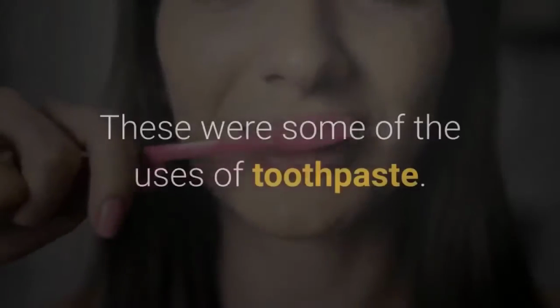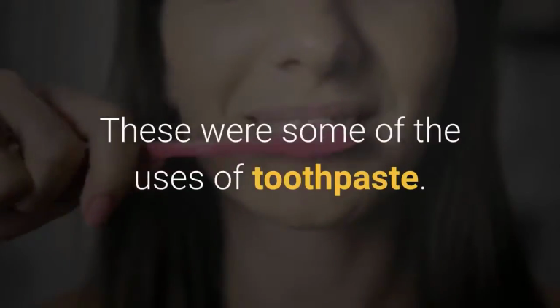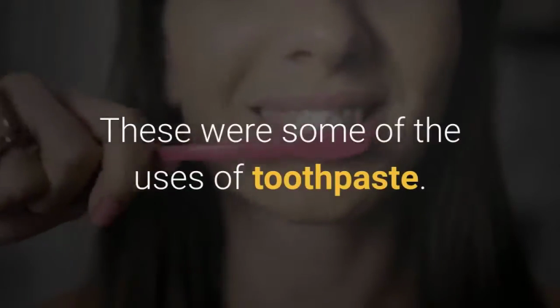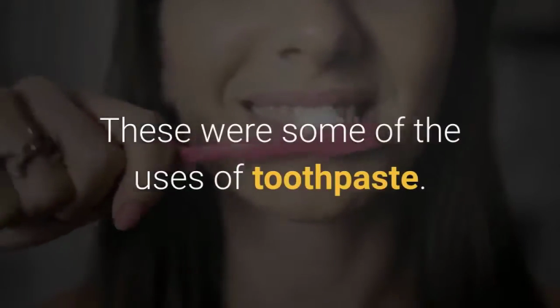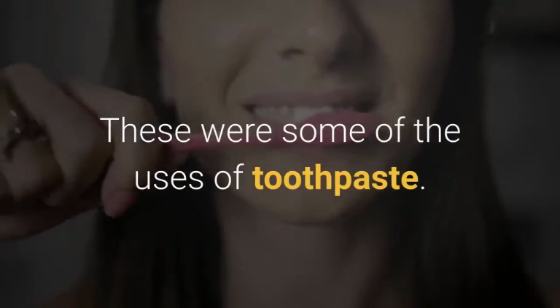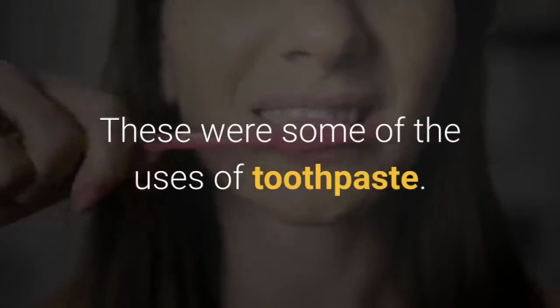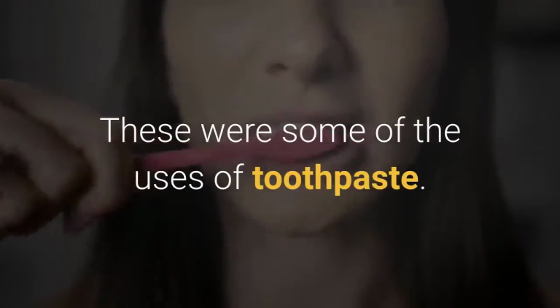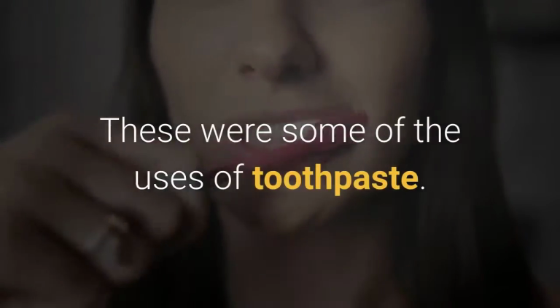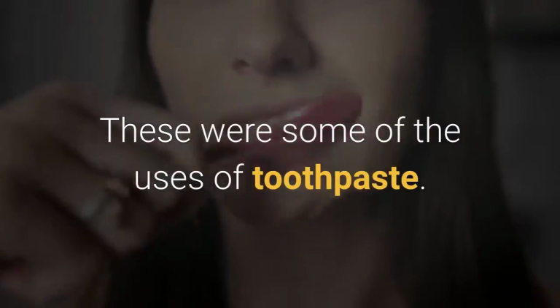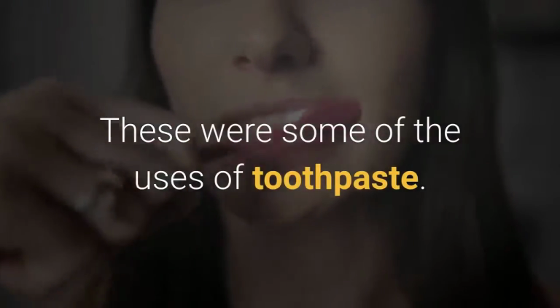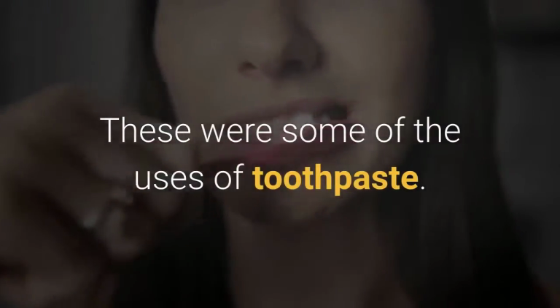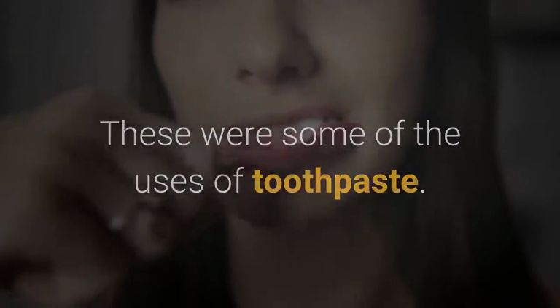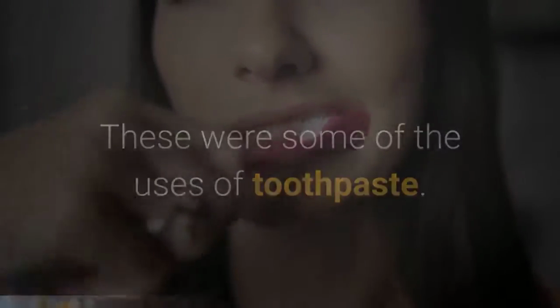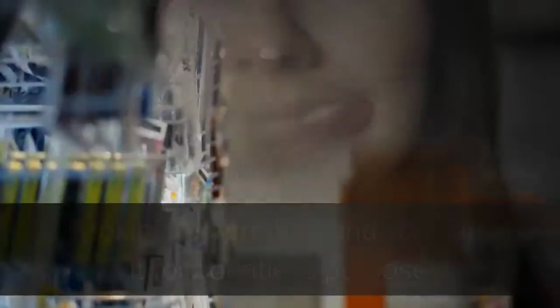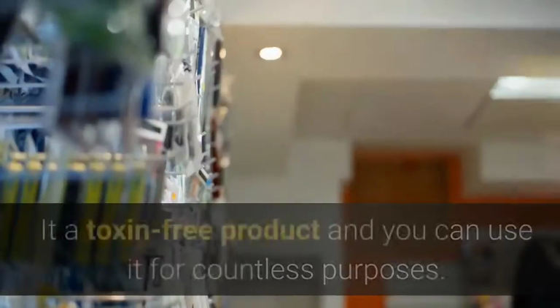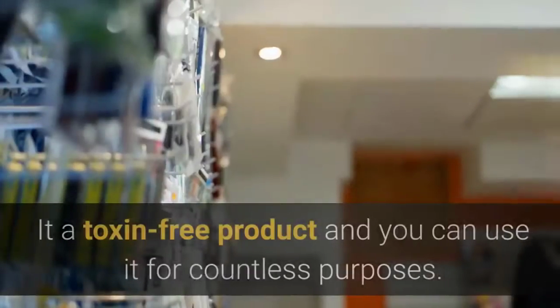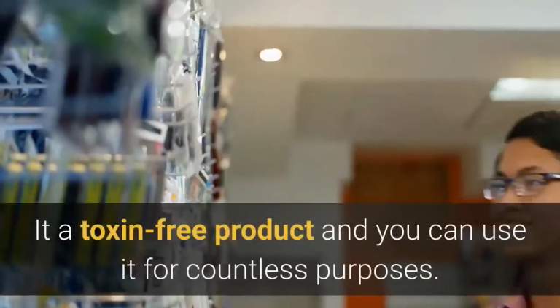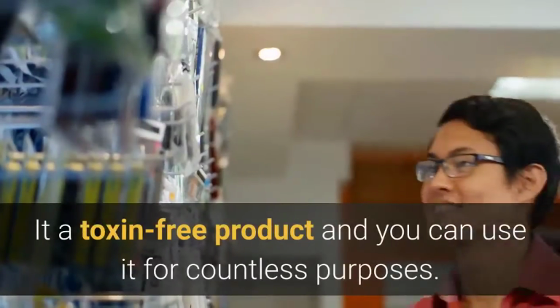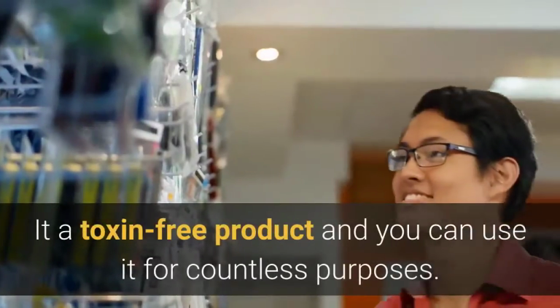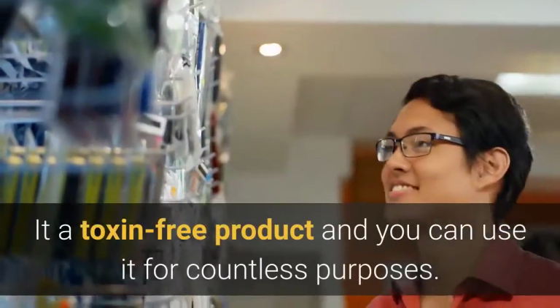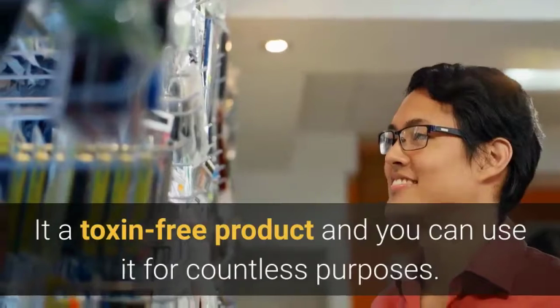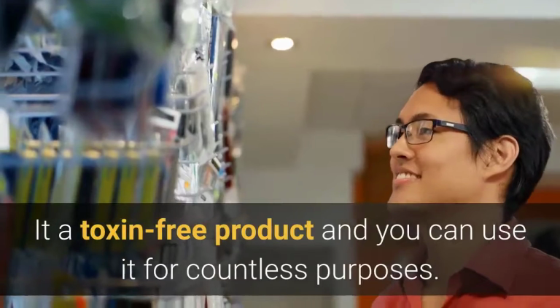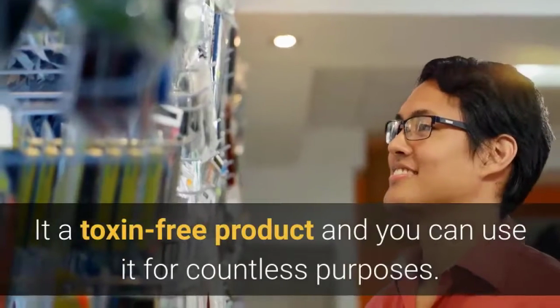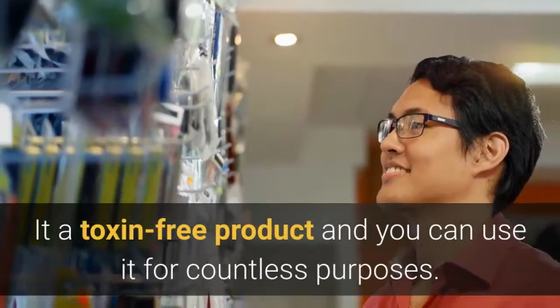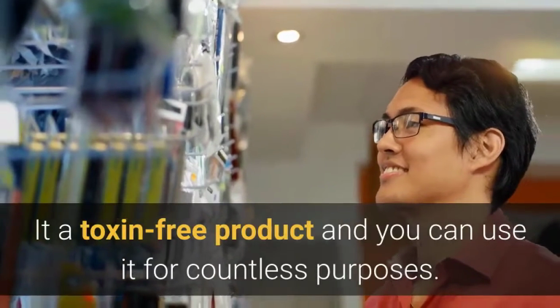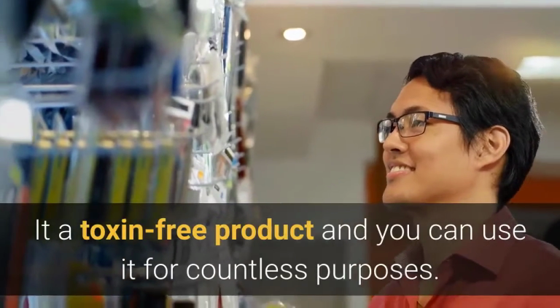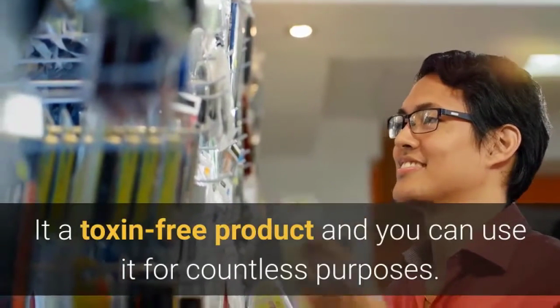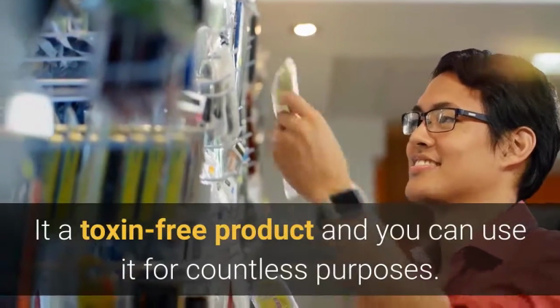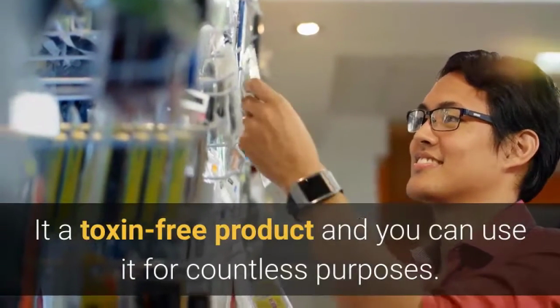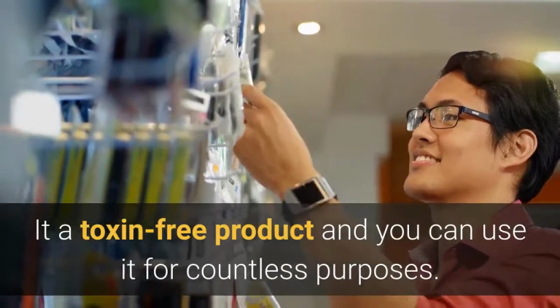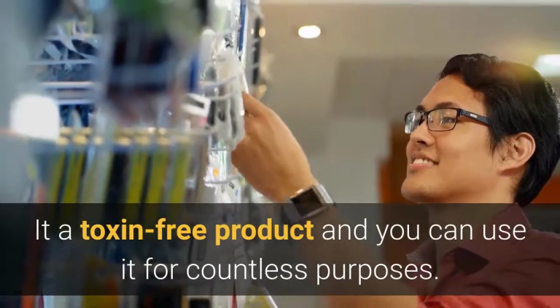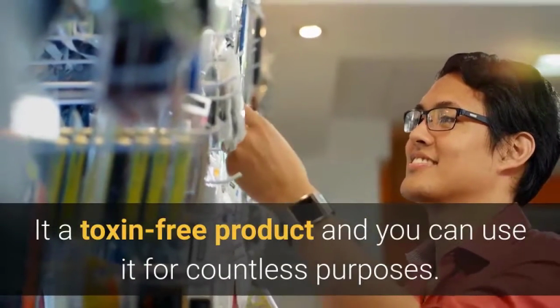These were some of the uses of toothpaste. It is a toxin-free product and you can use it for countless purposes.